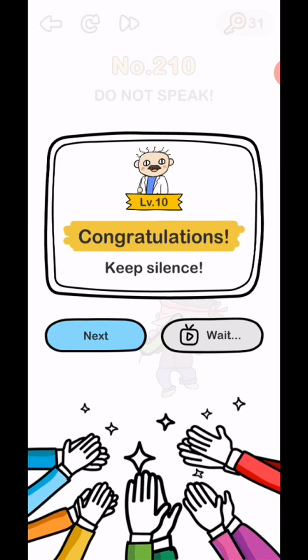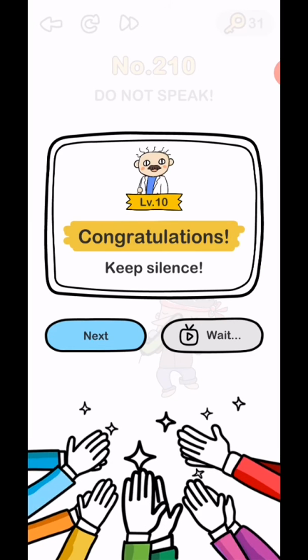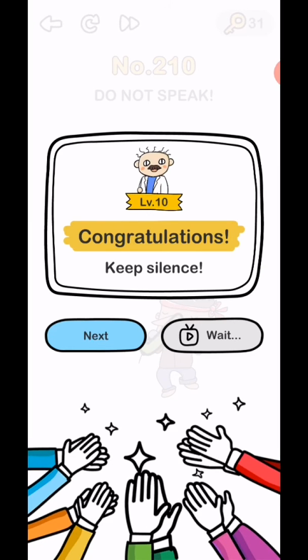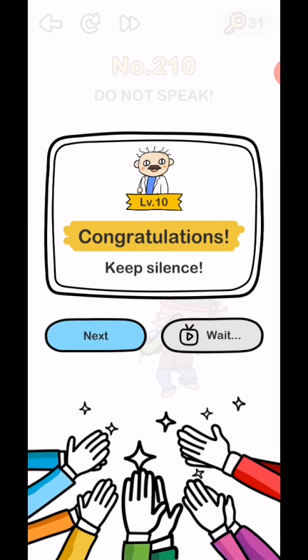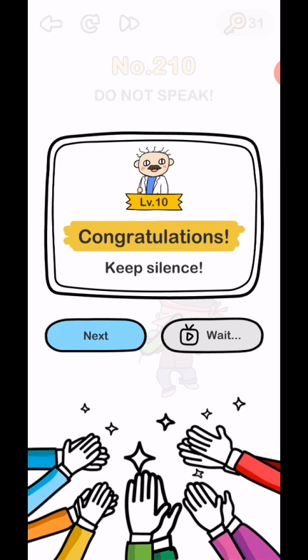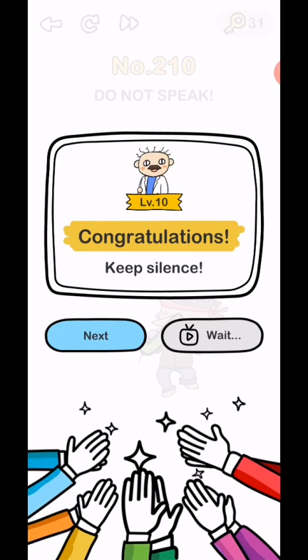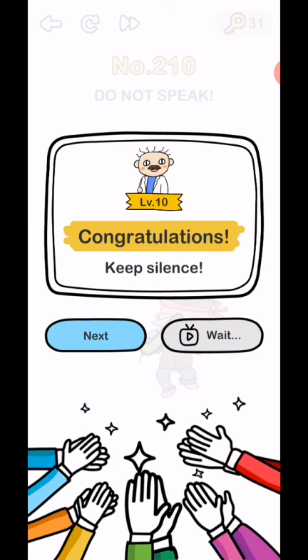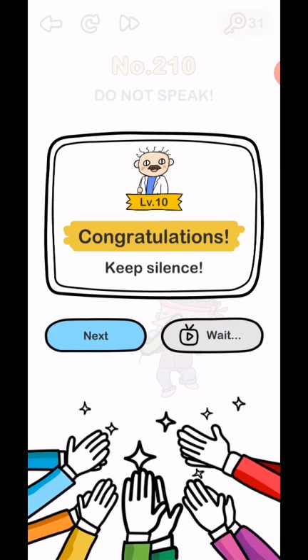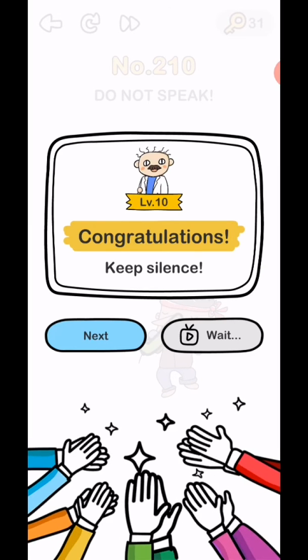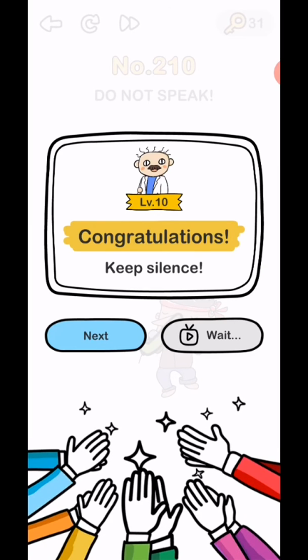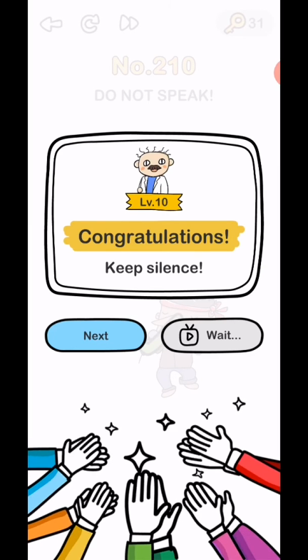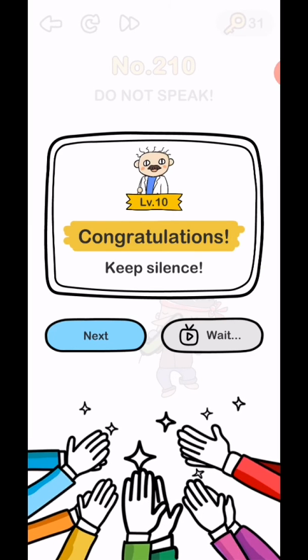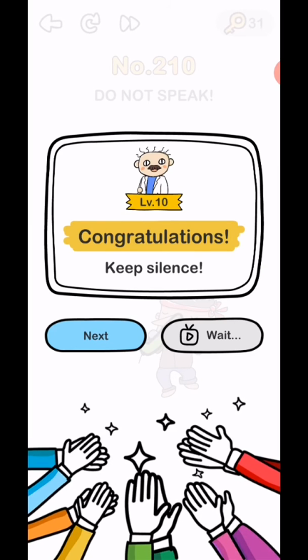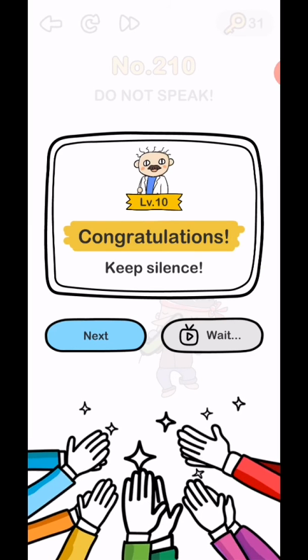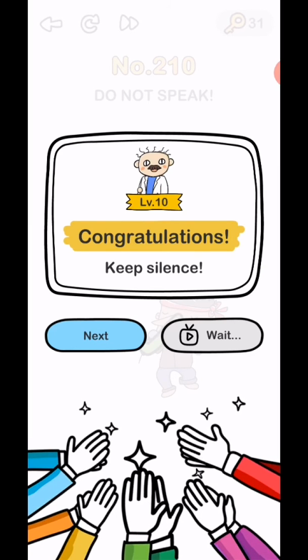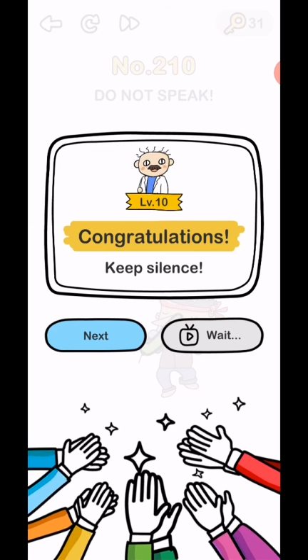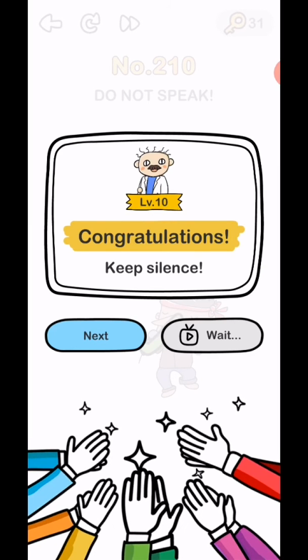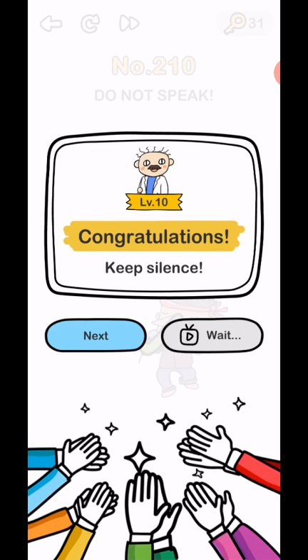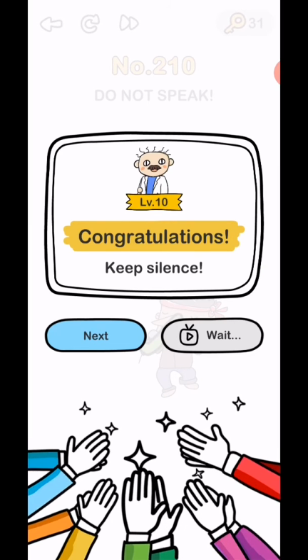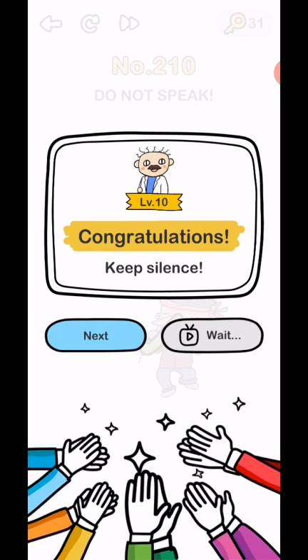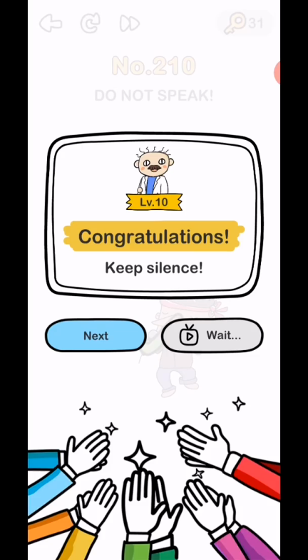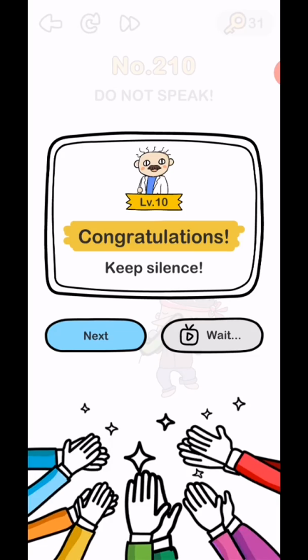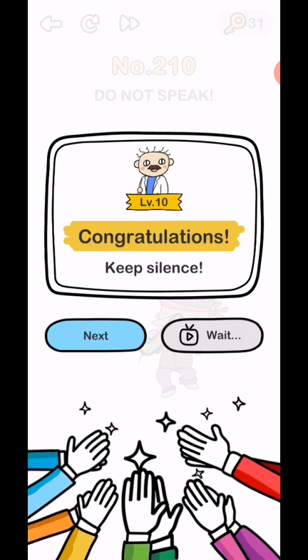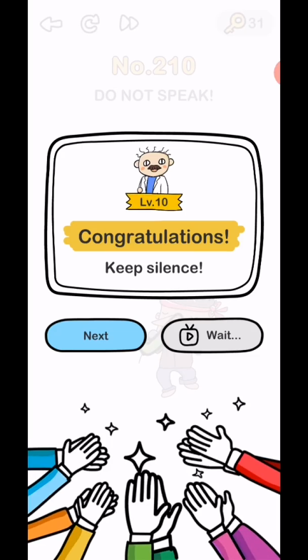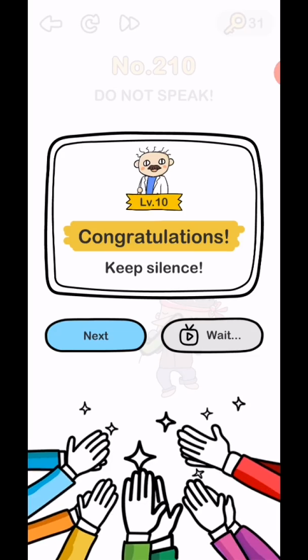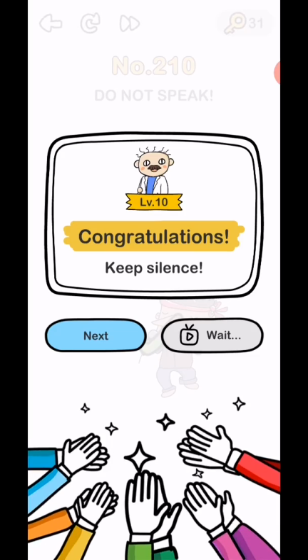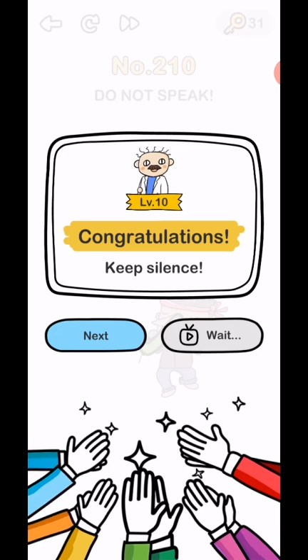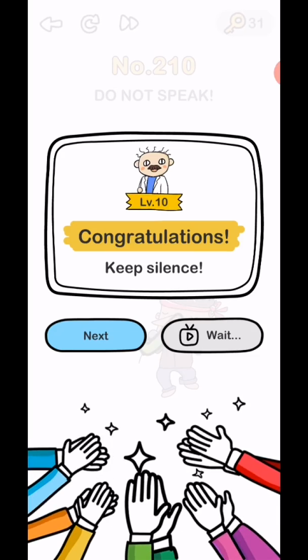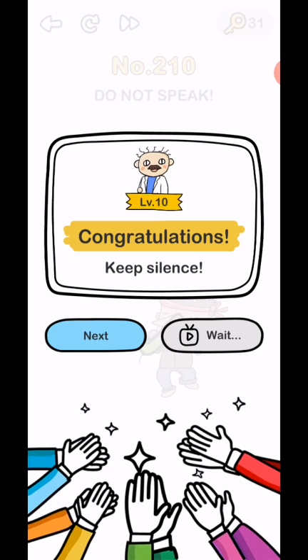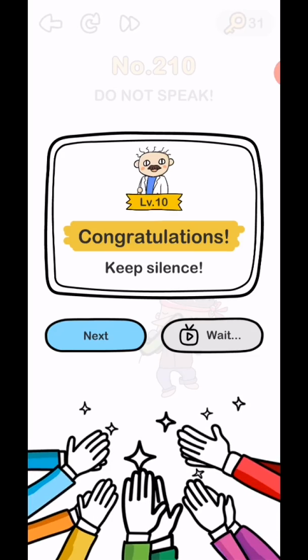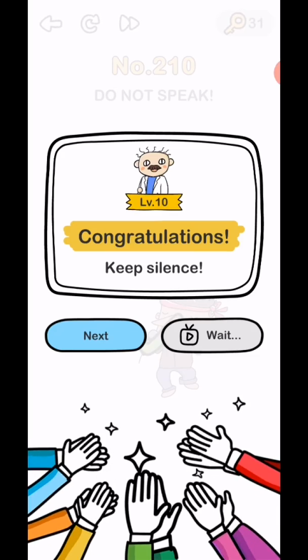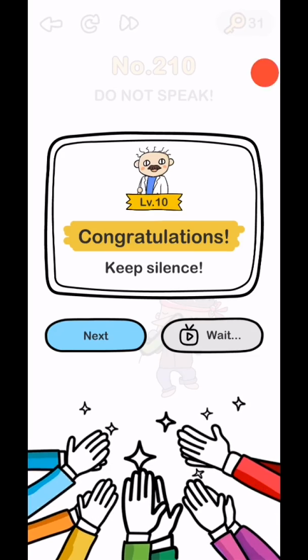We'll be back in the next video covering levels 211 to 215. Subscribe as a gamer for the latest videos and click the bell icon for notifications.